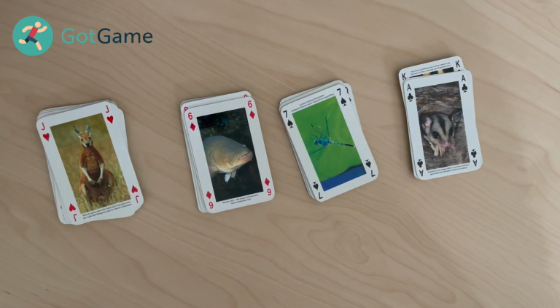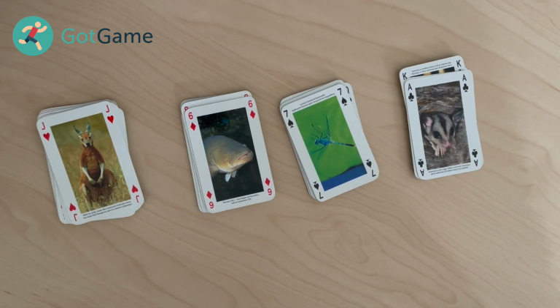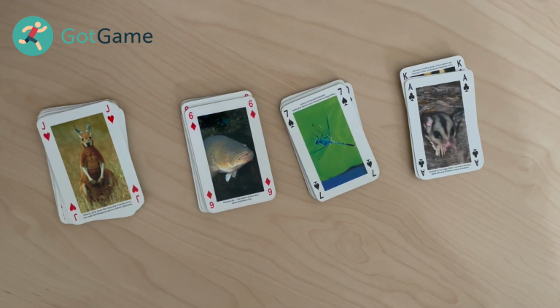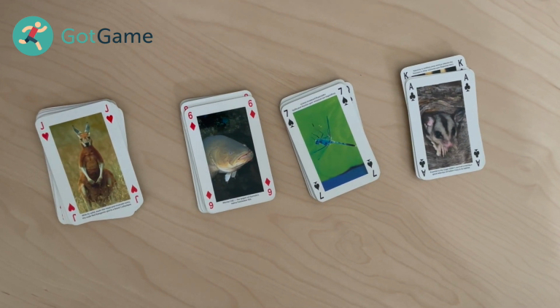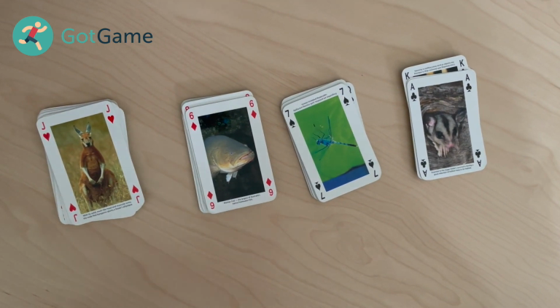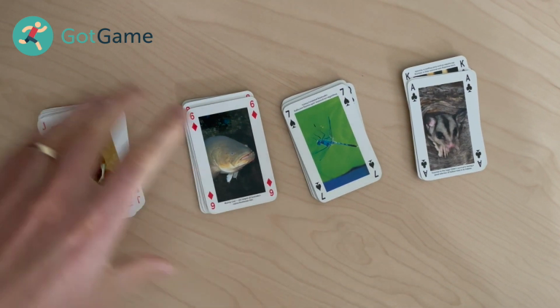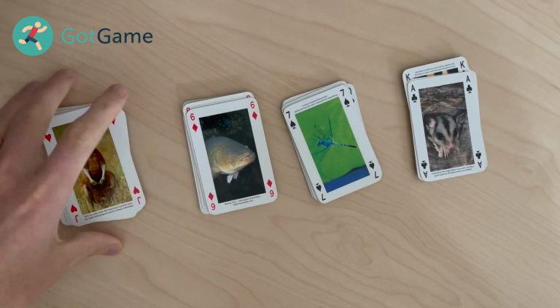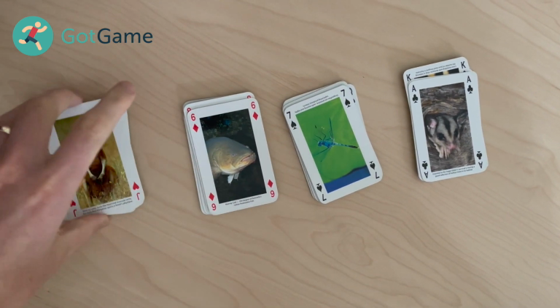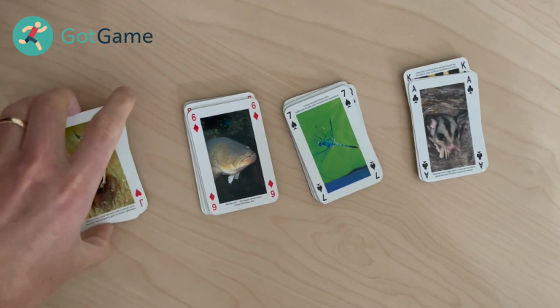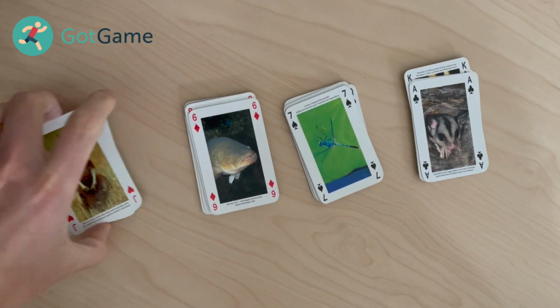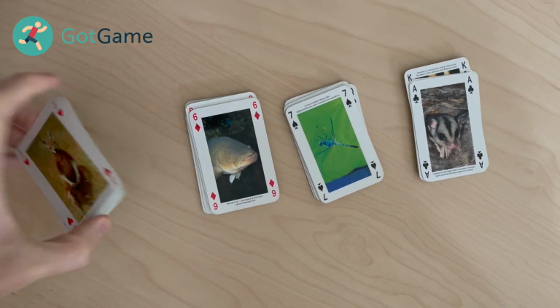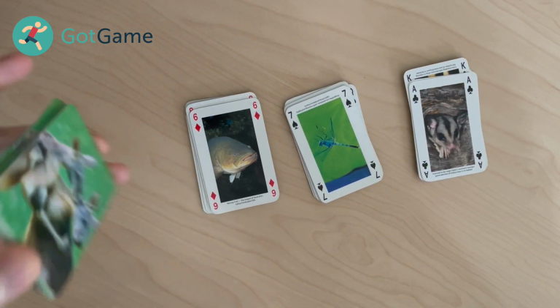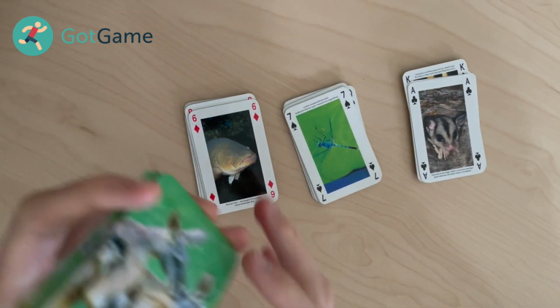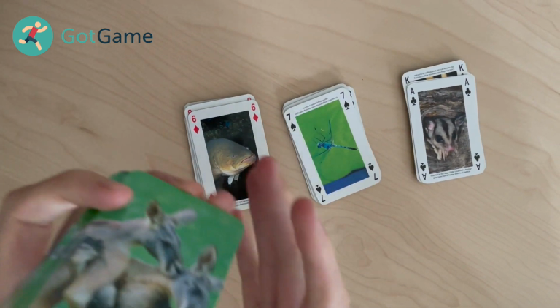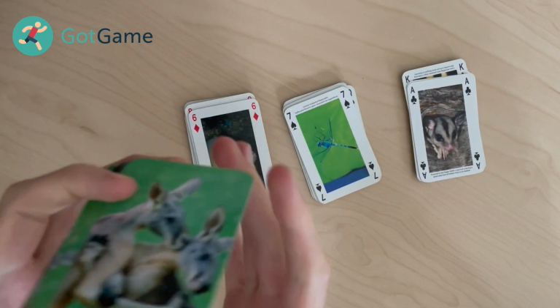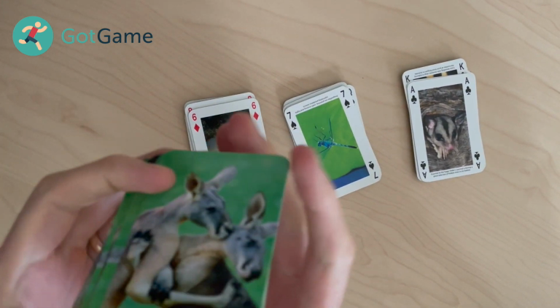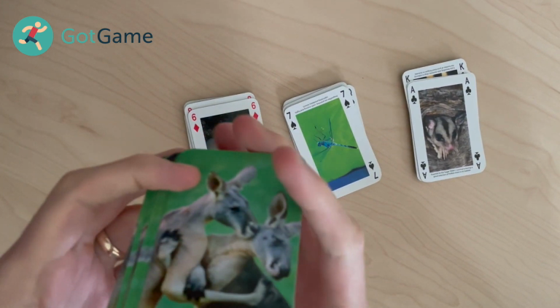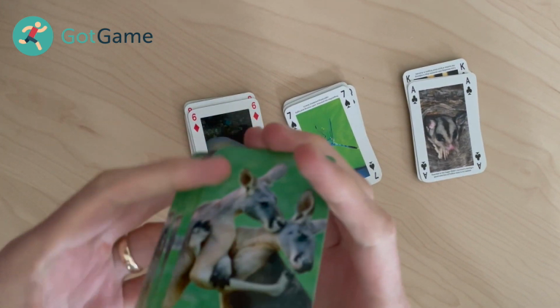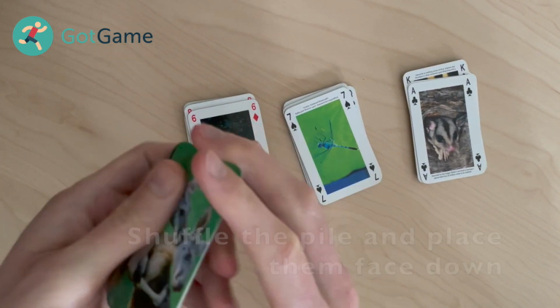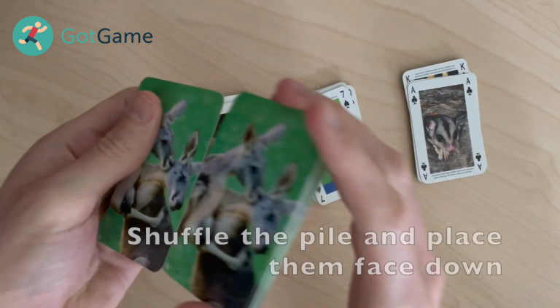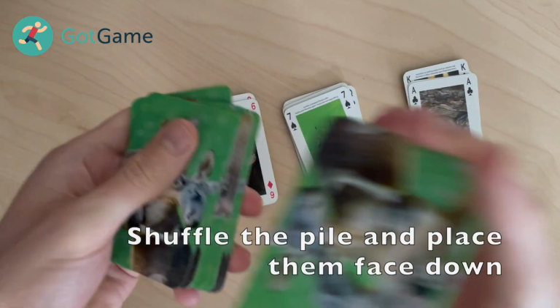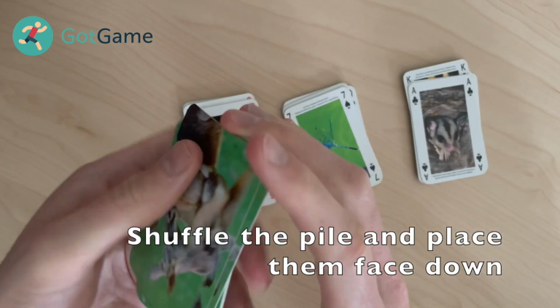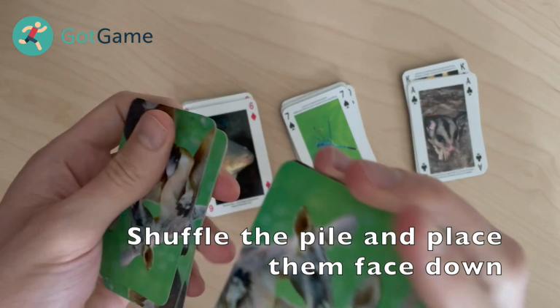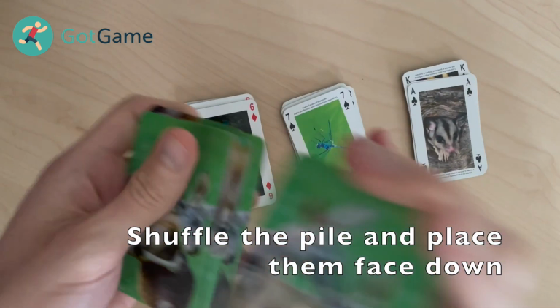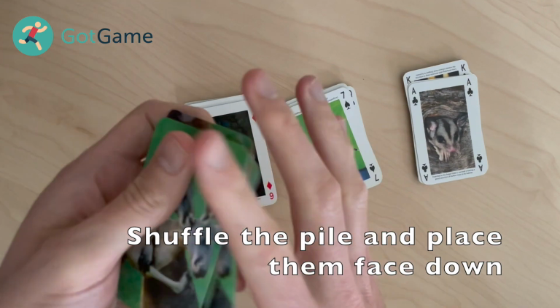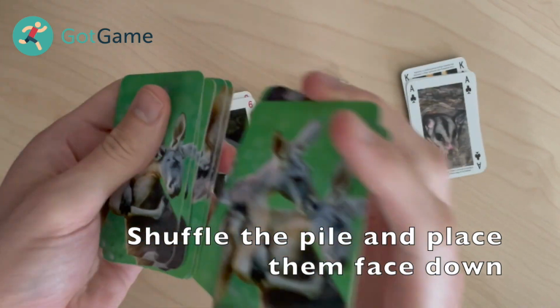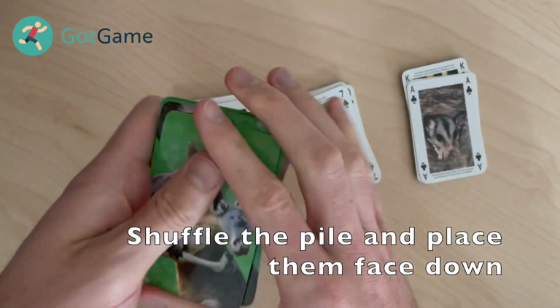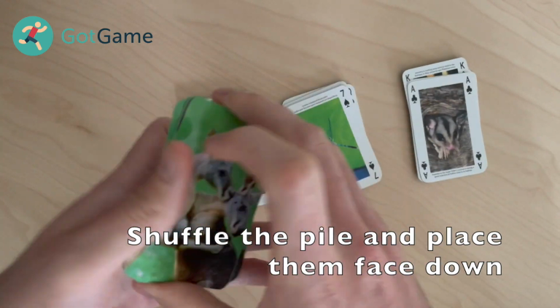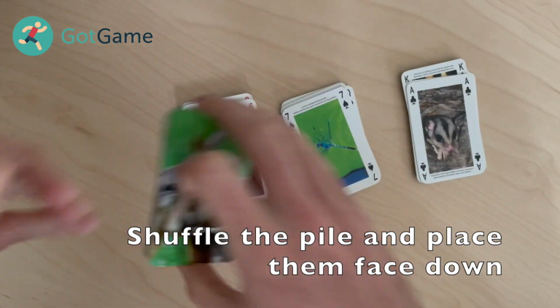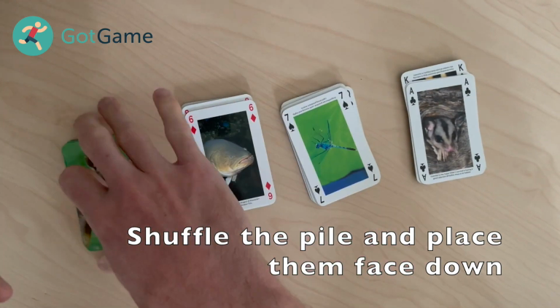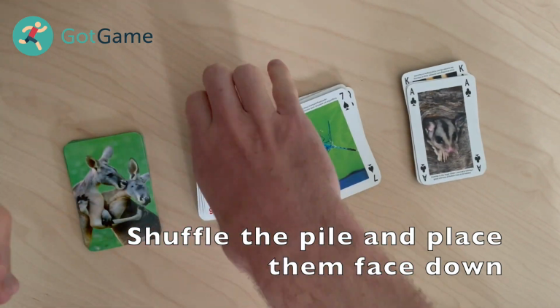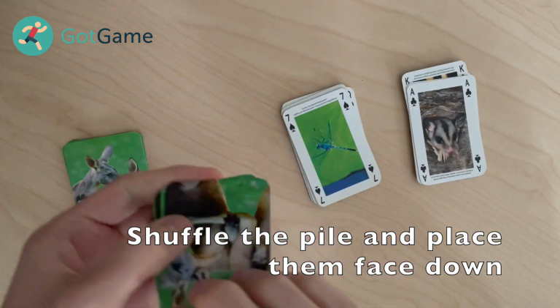Now that all the cards are in the correct pile, give them a quick shuffle and place them face-down so you can't see them.